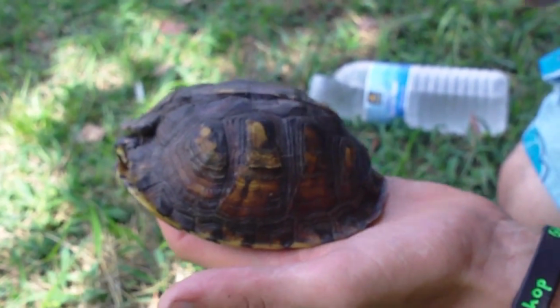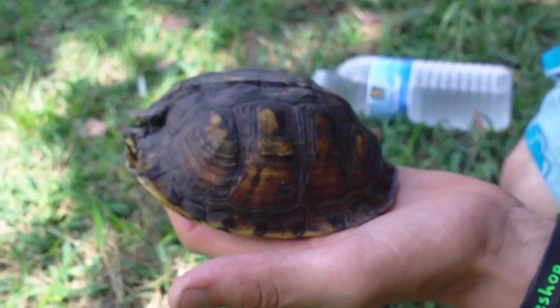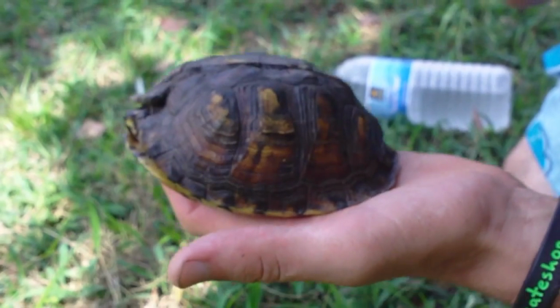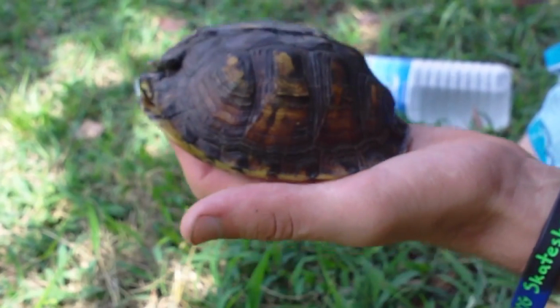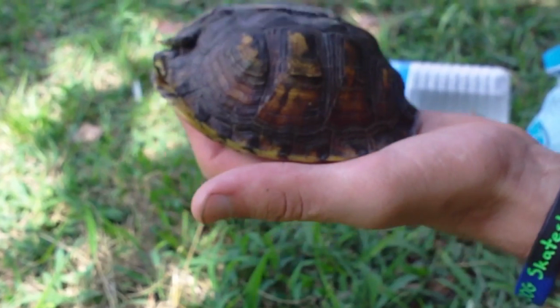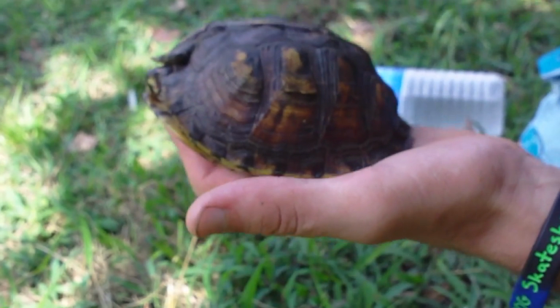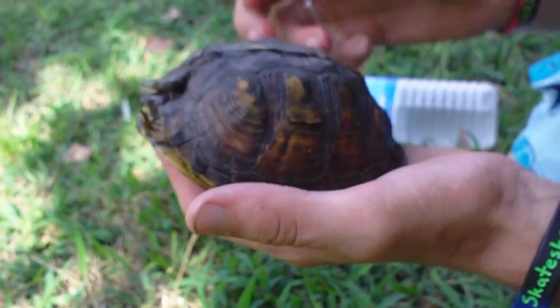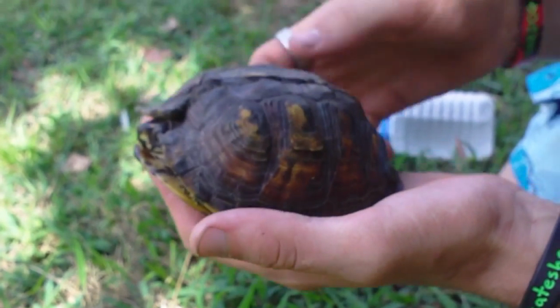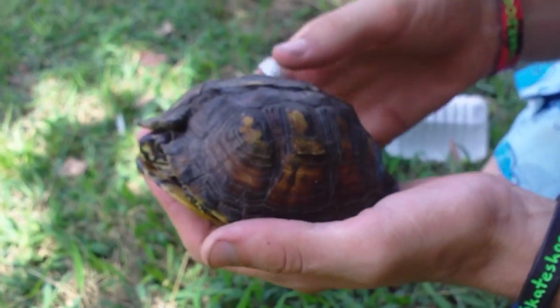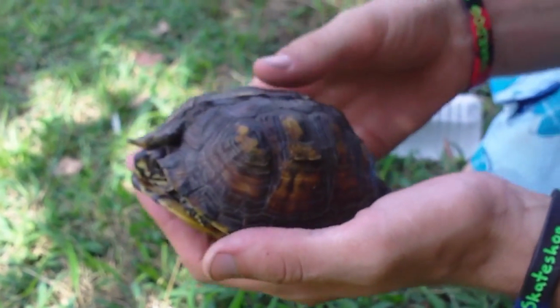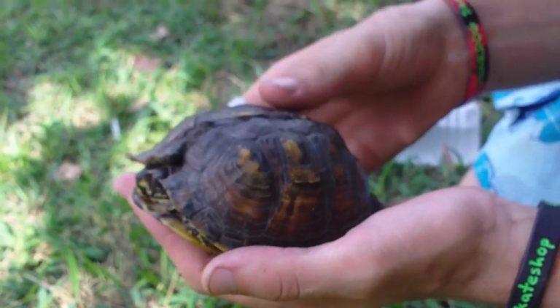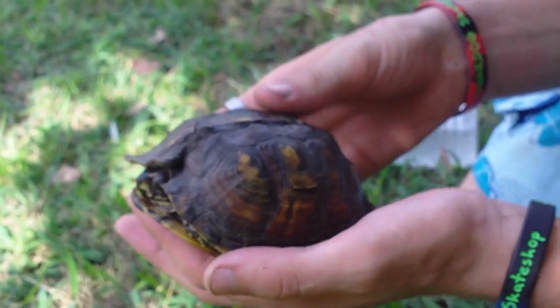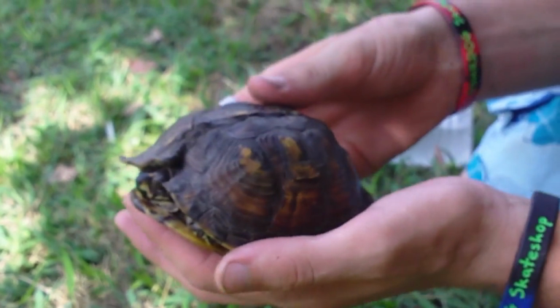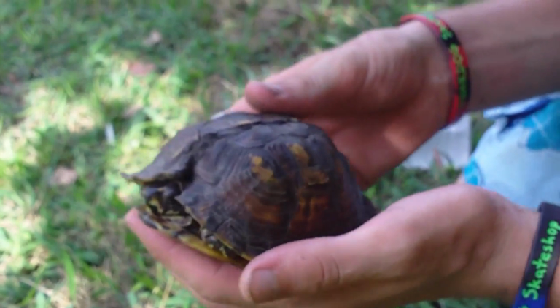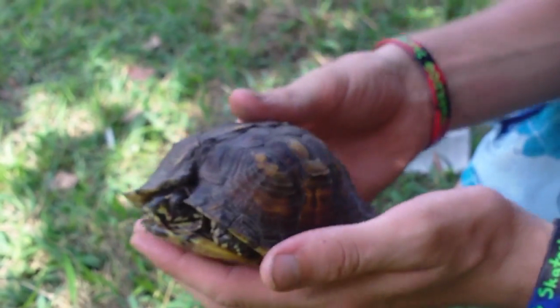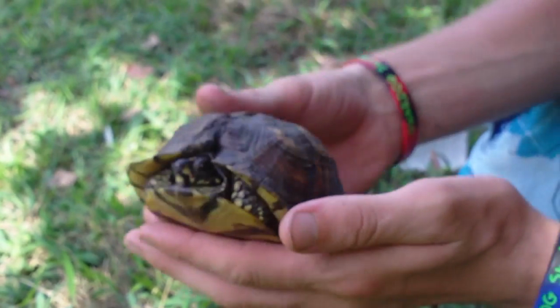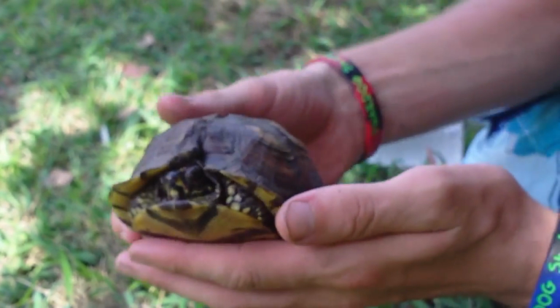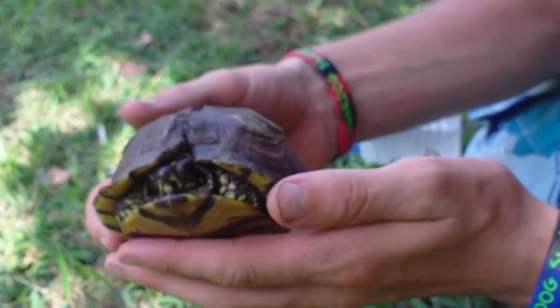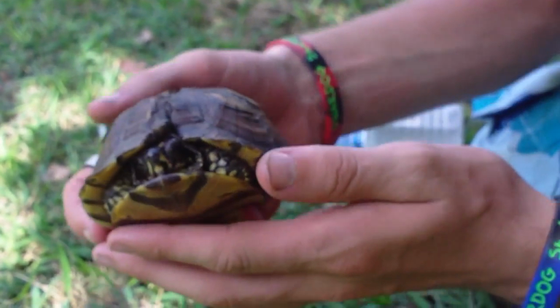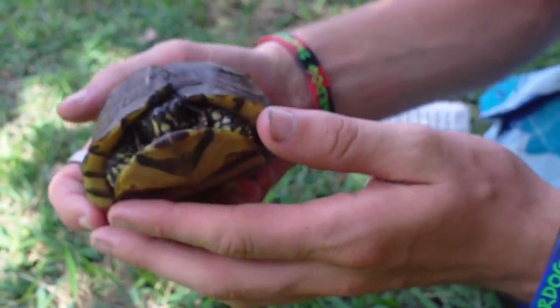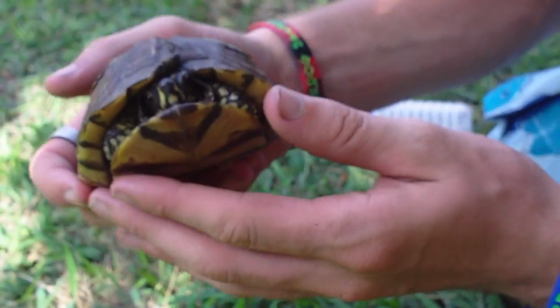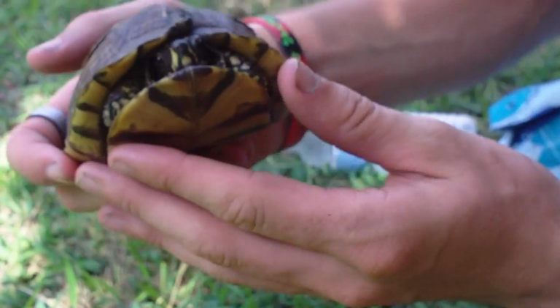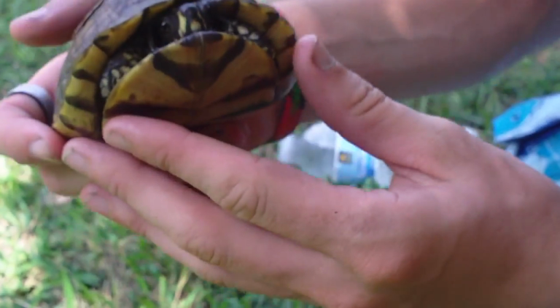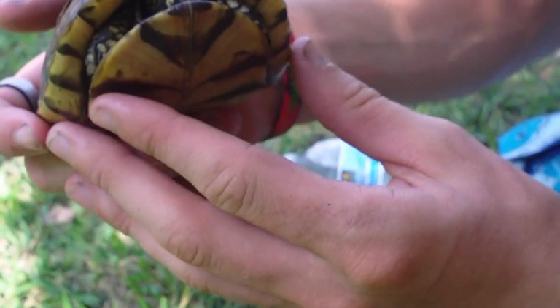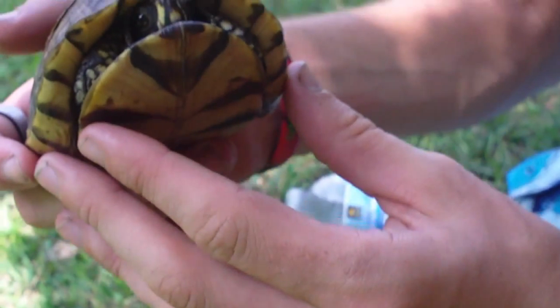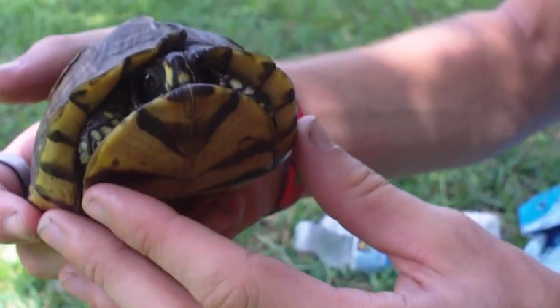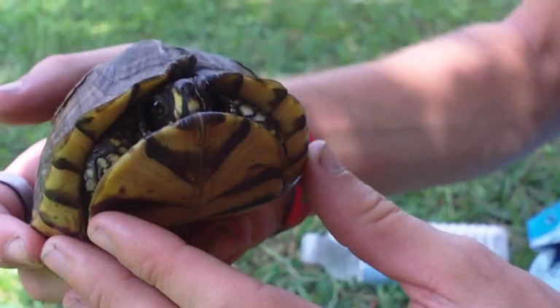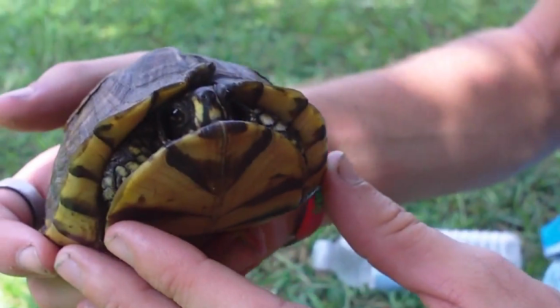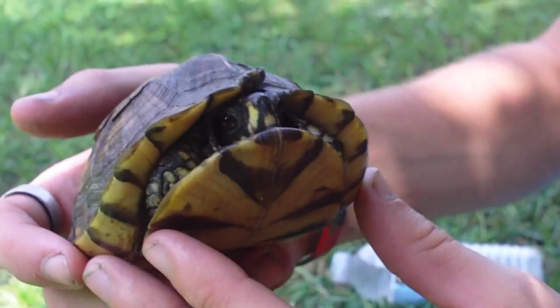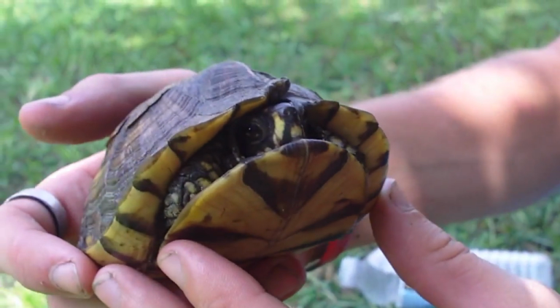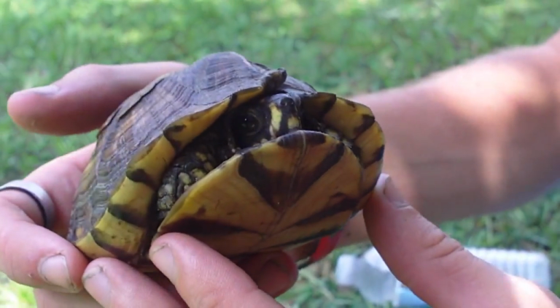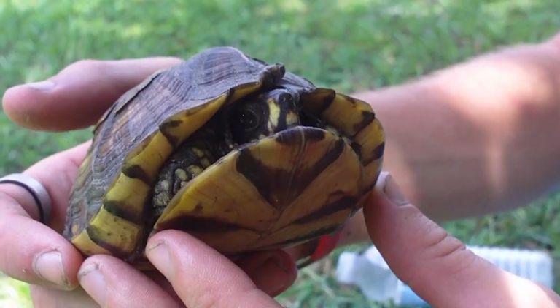Once they get going, they'll usually move pretty fast. He's a cool little thing.